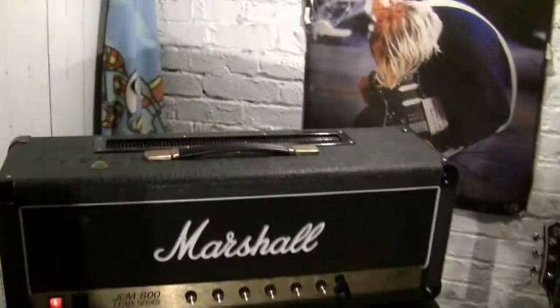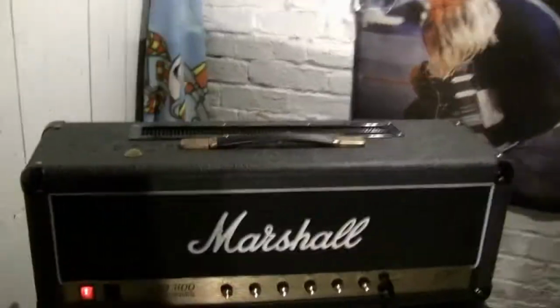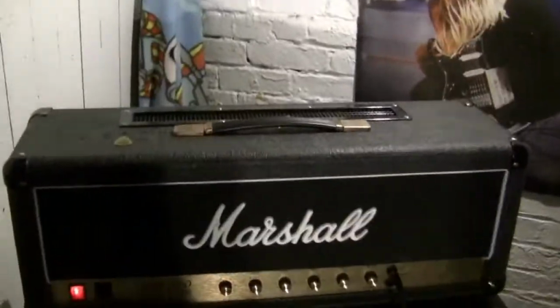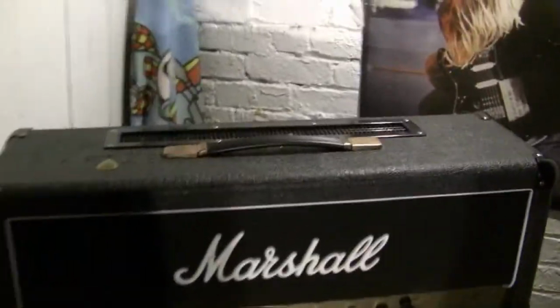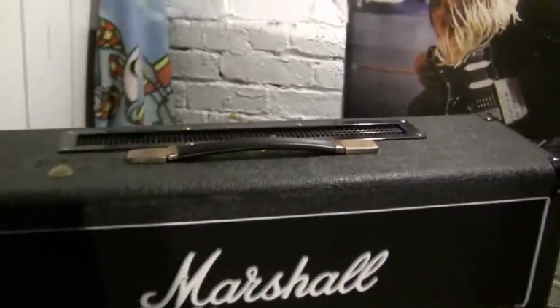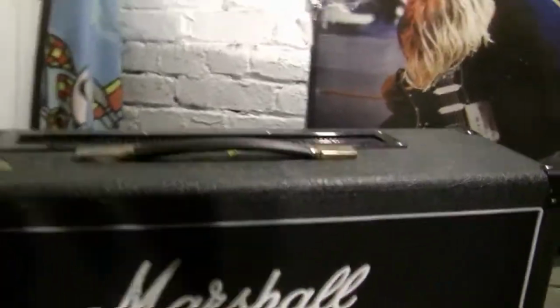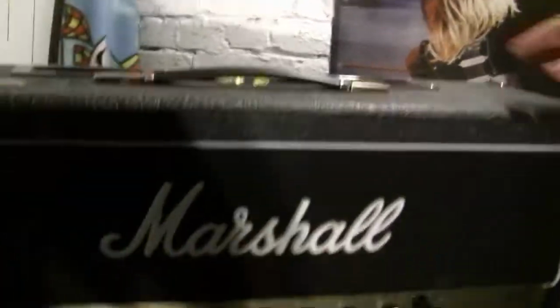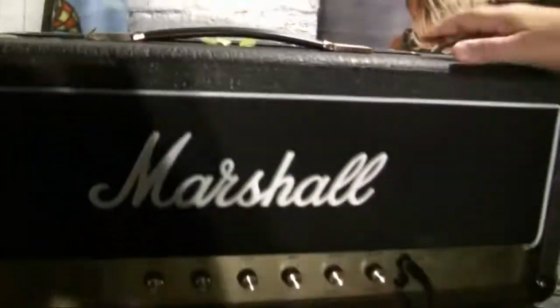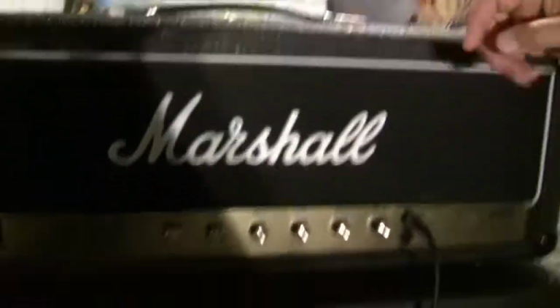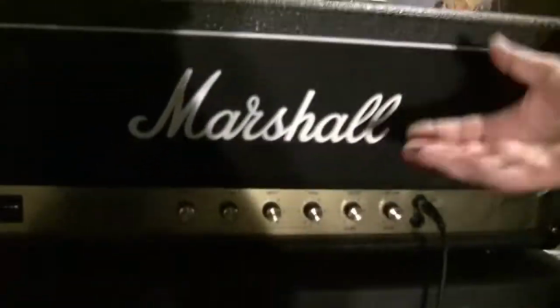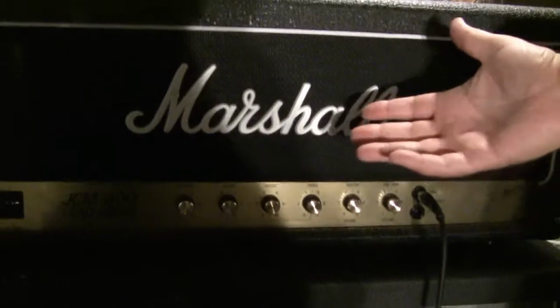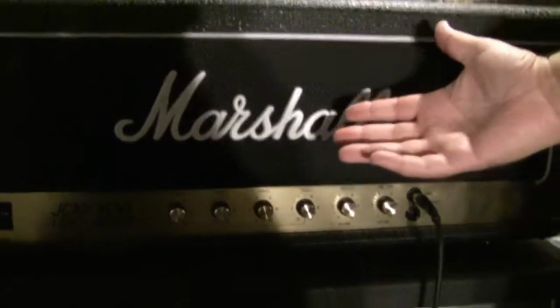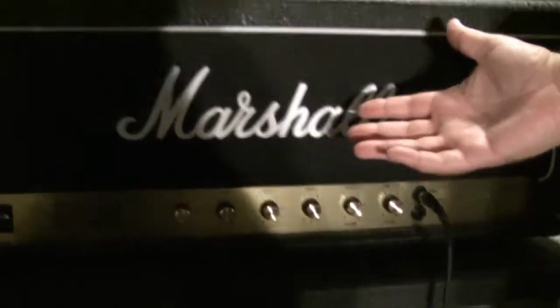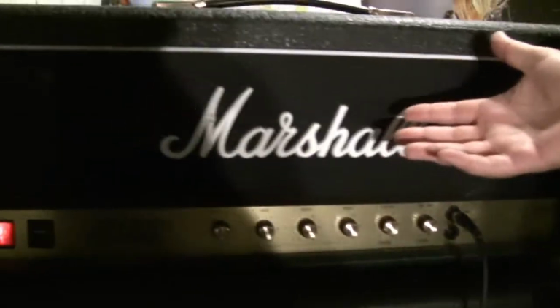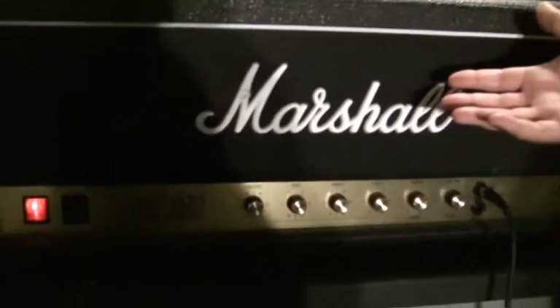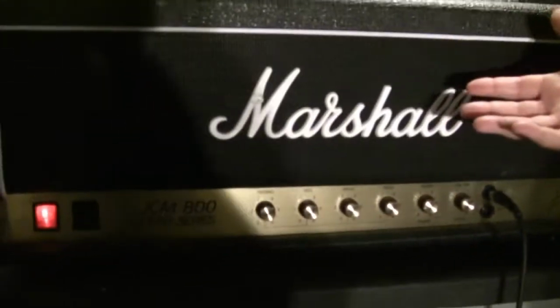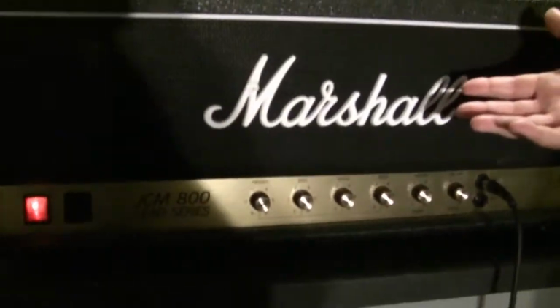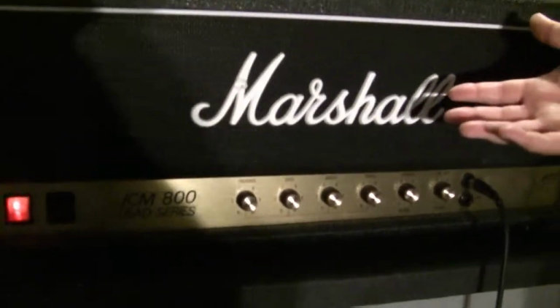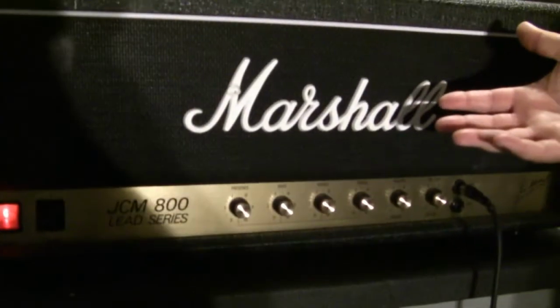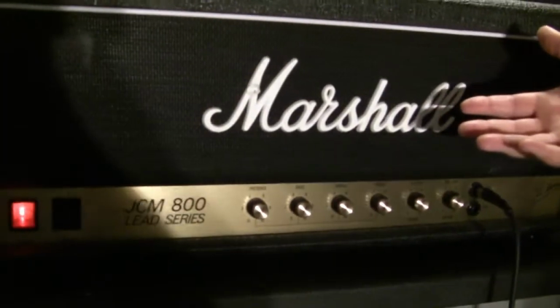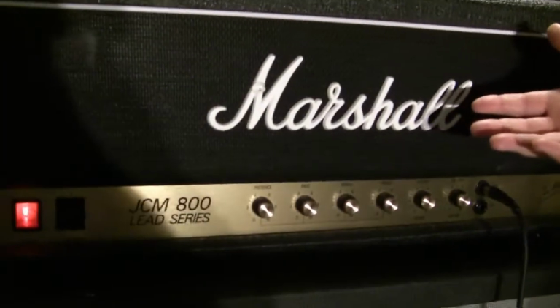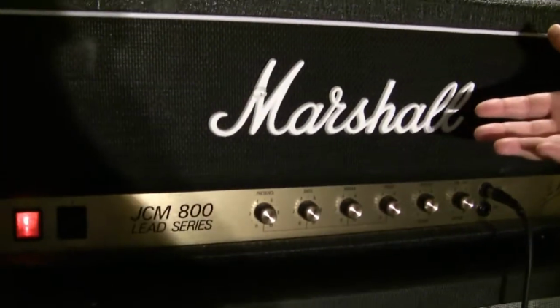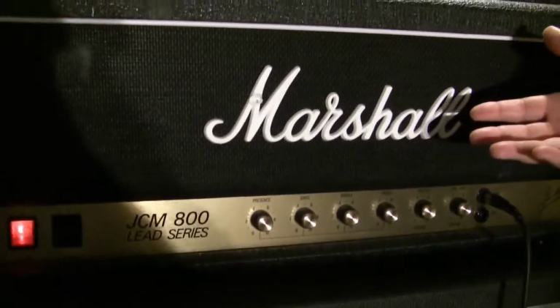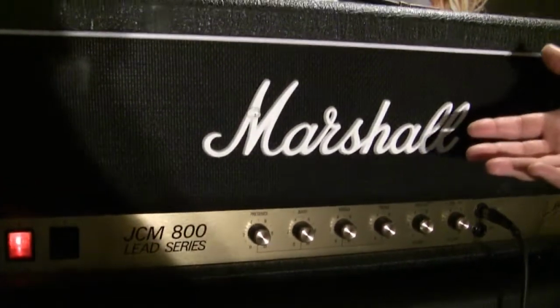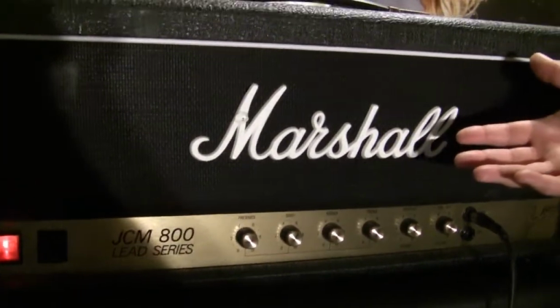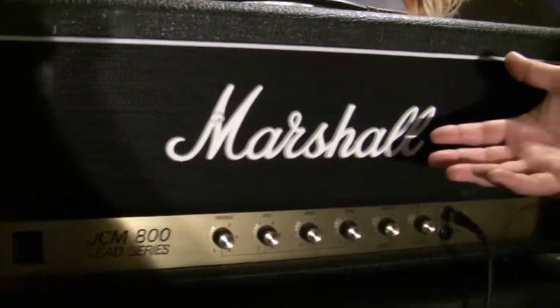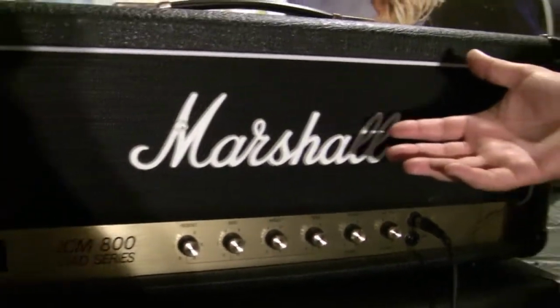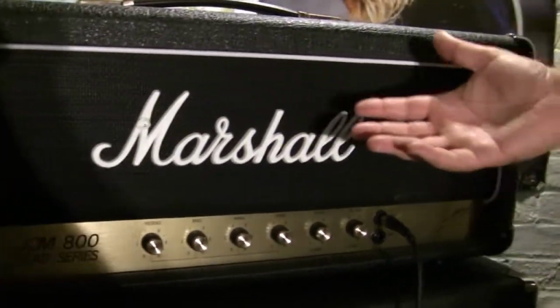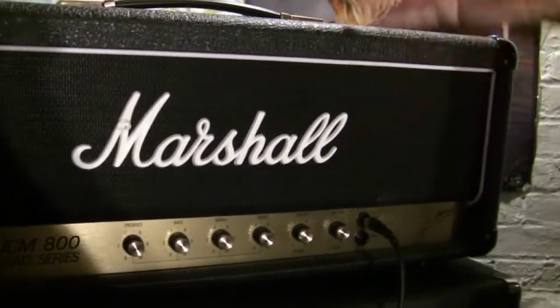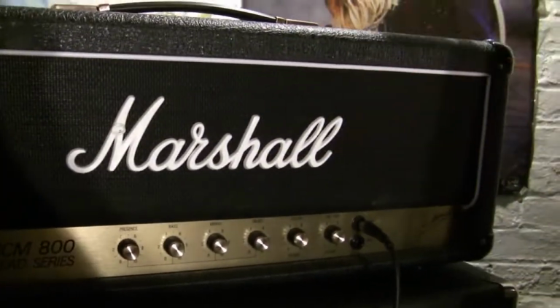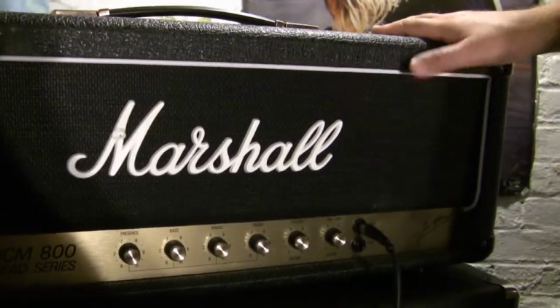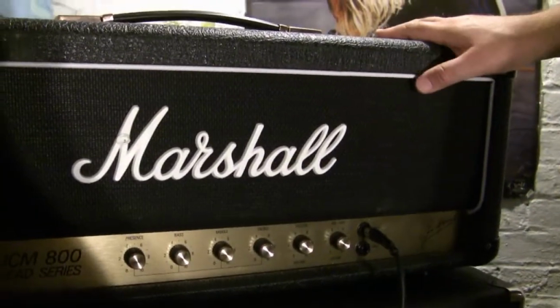Now this is the amp that Eddie Van Halen used, Hetfield used, Randy Rhodes — like all these people.